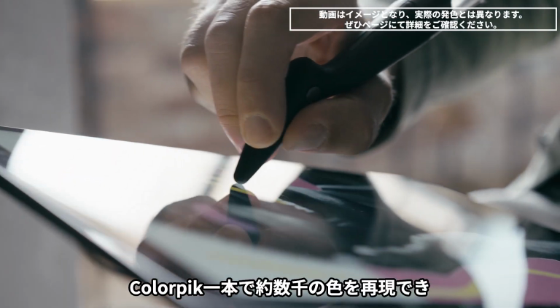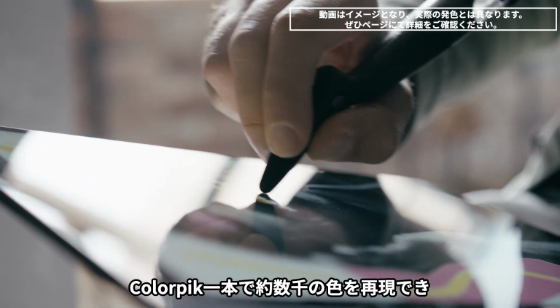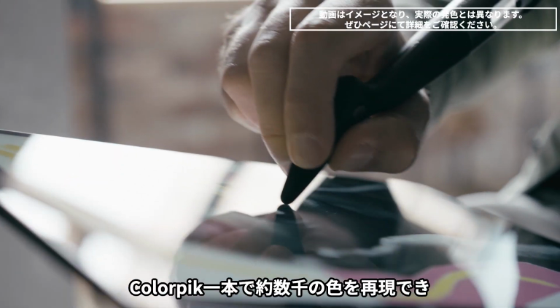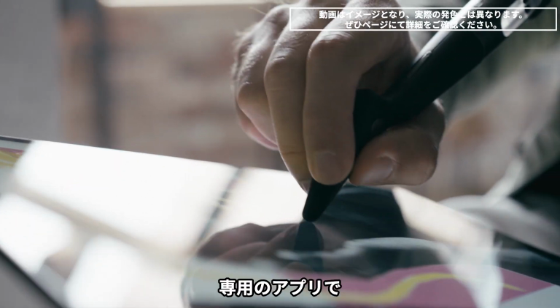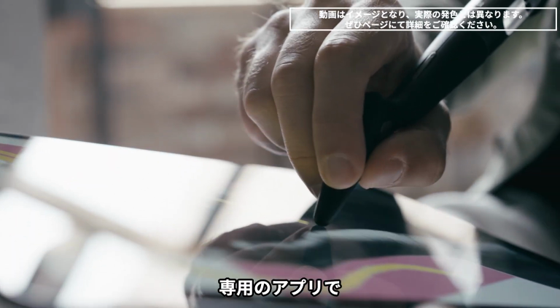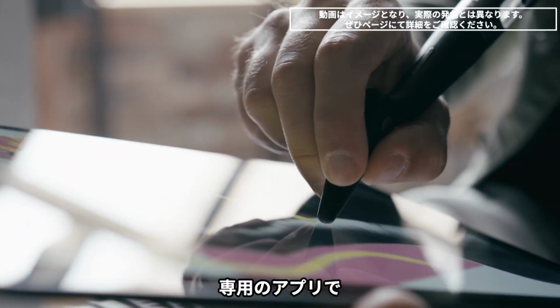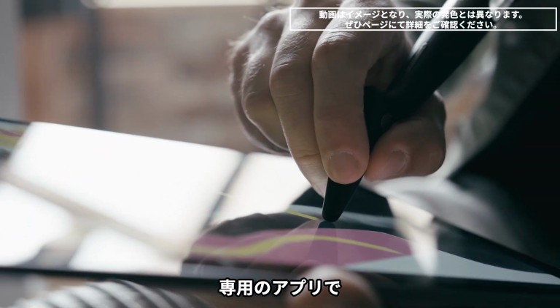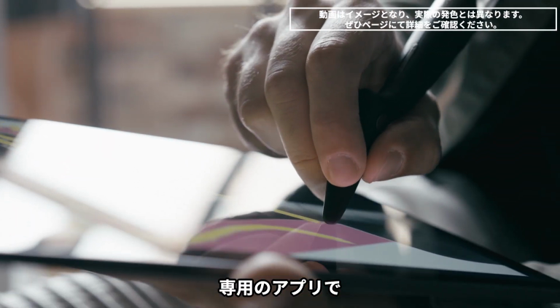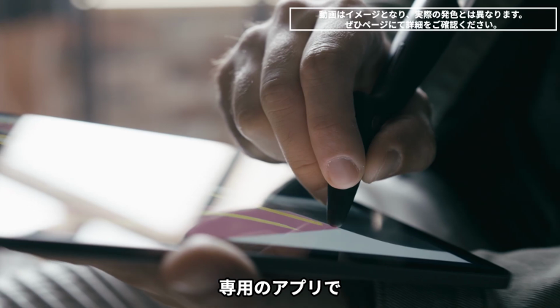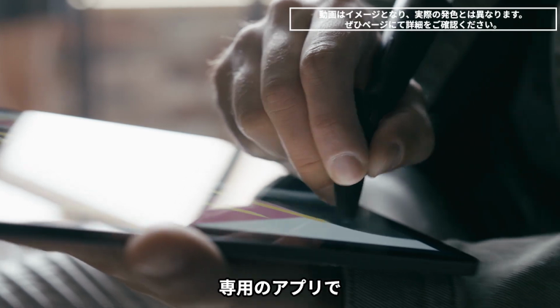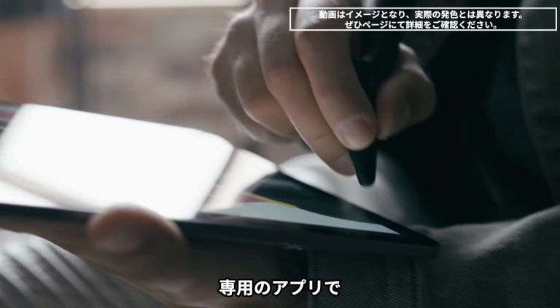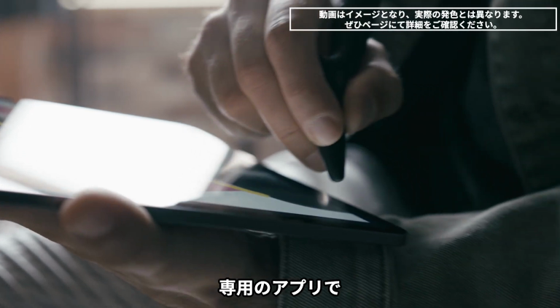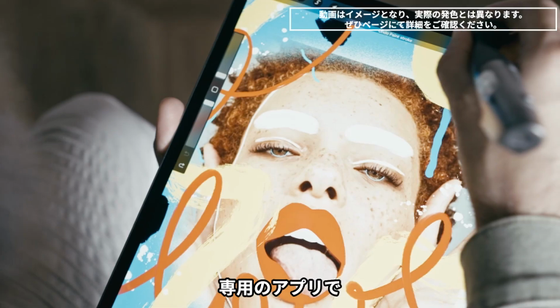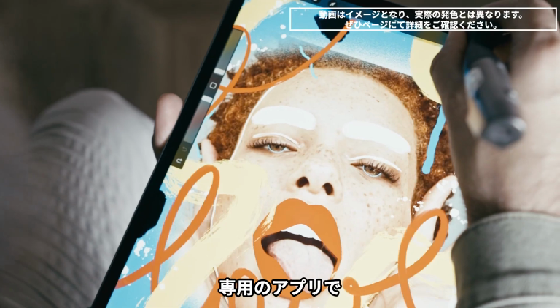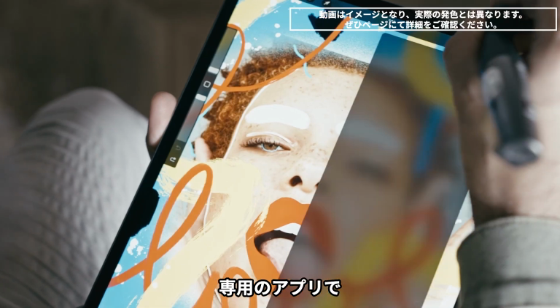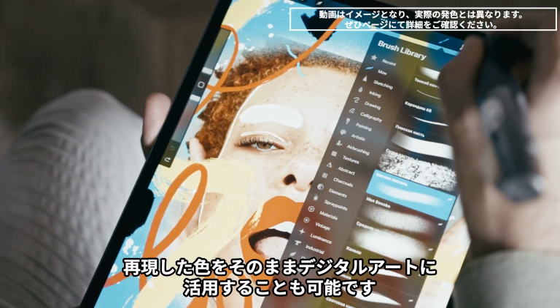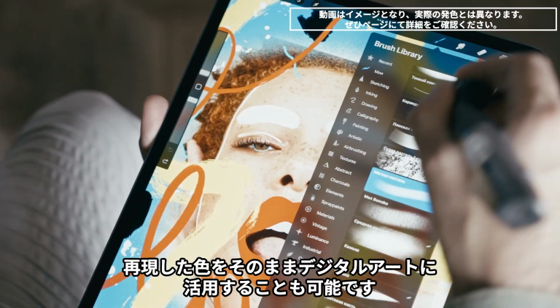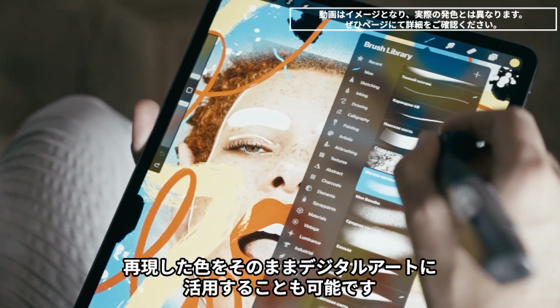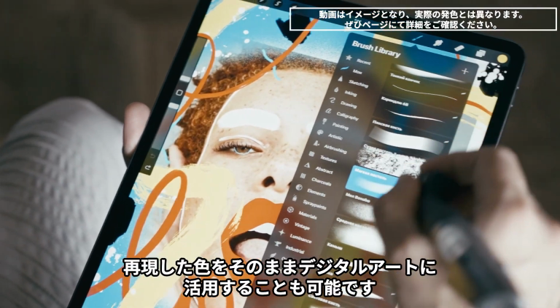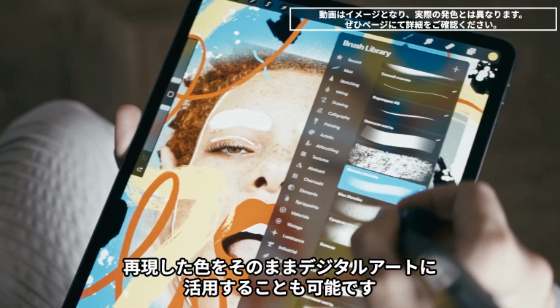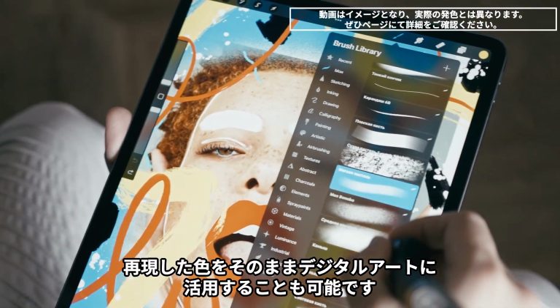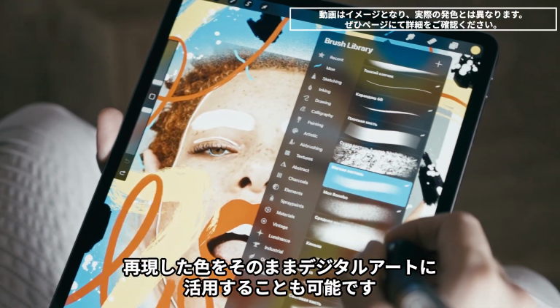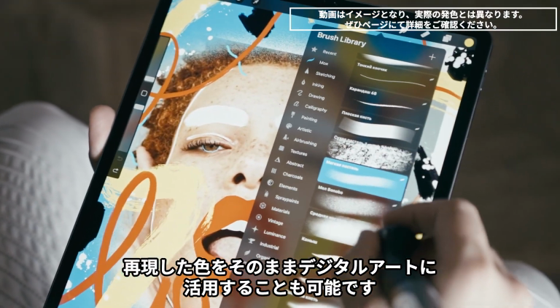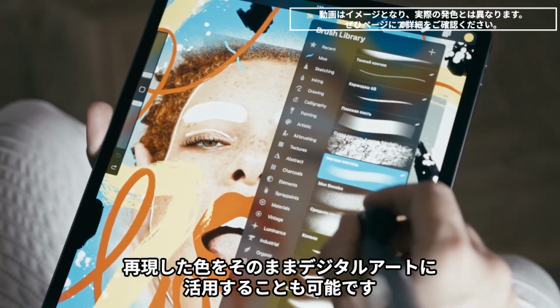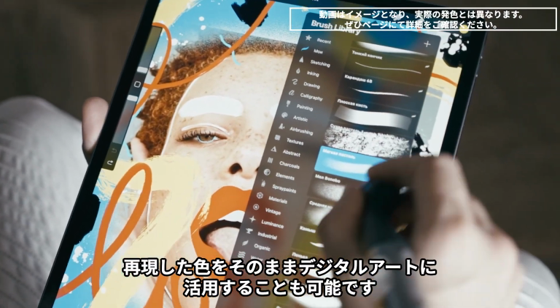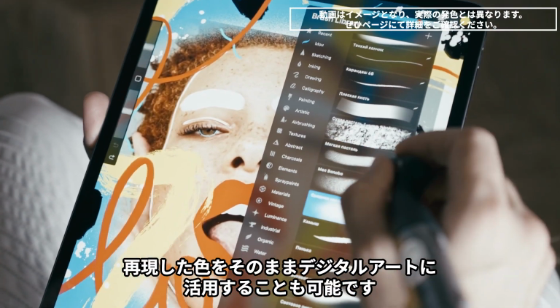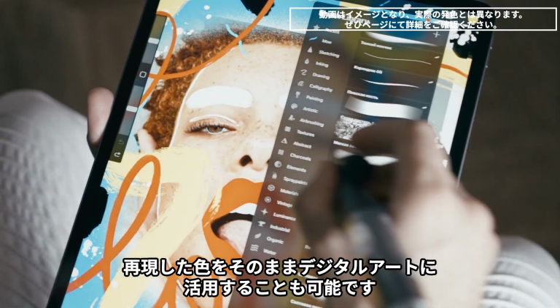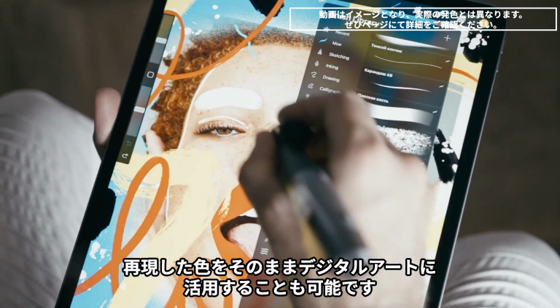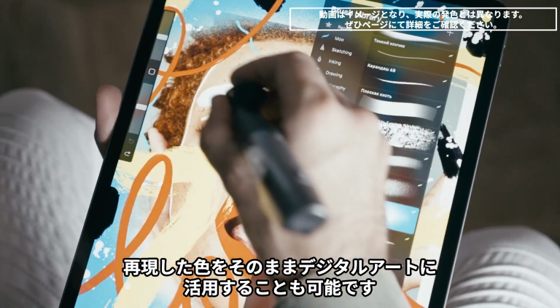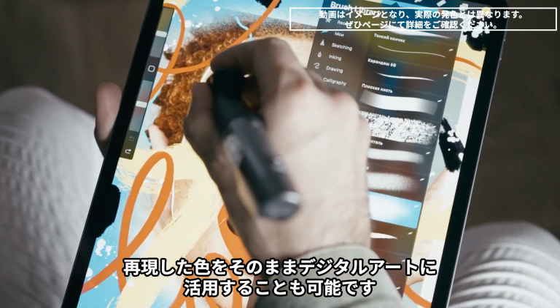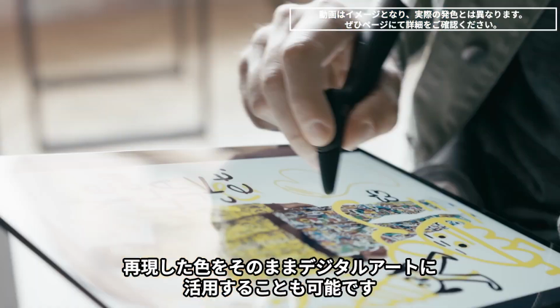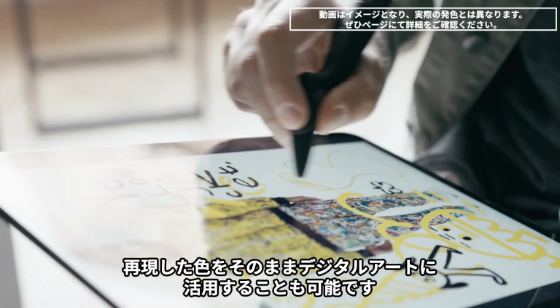With our dedicated application, you can use those colors in your digital artworks as well.